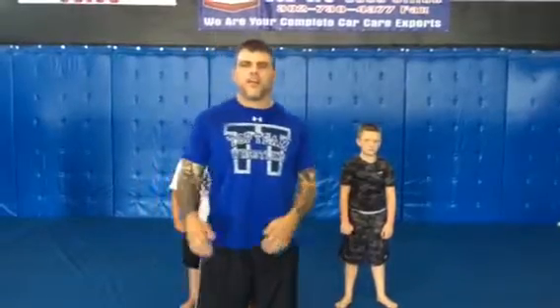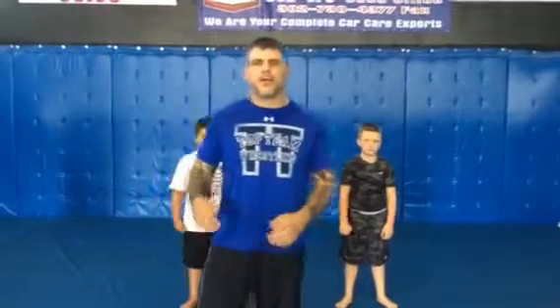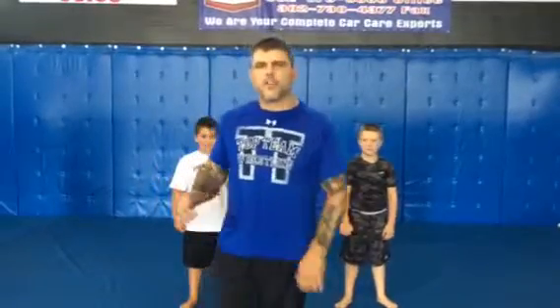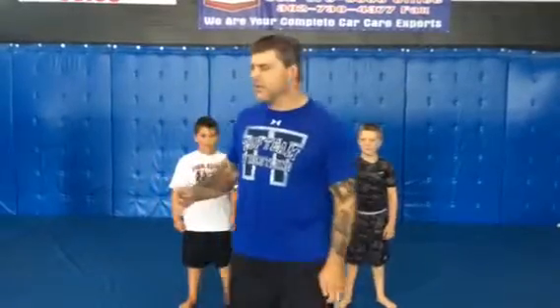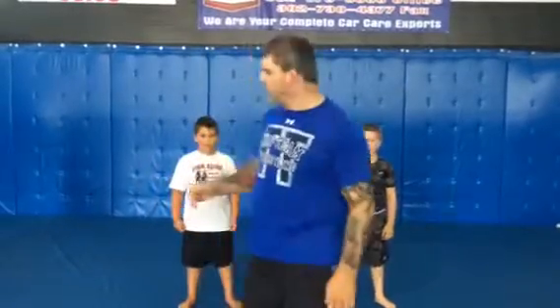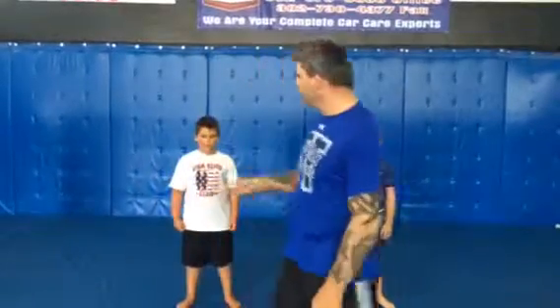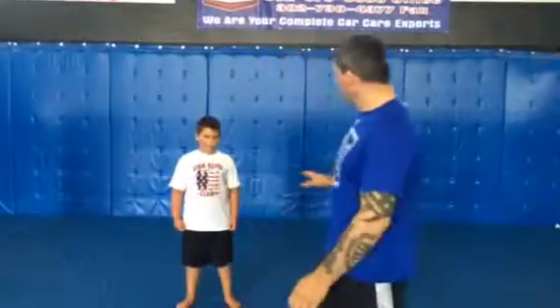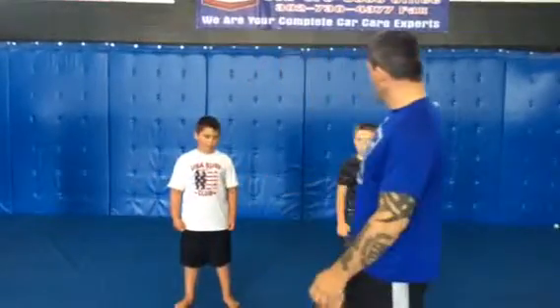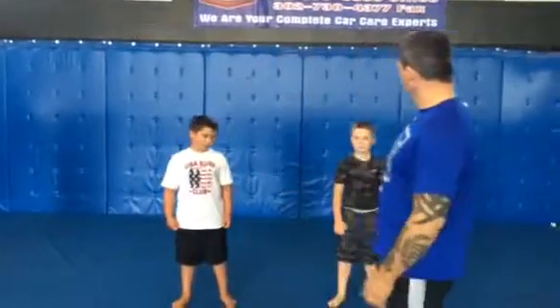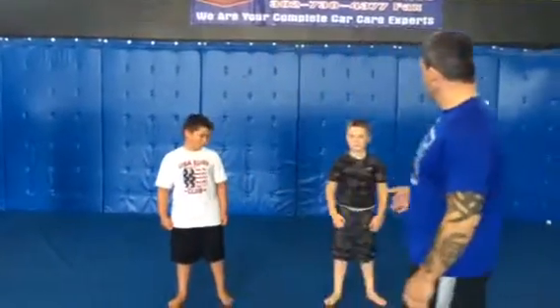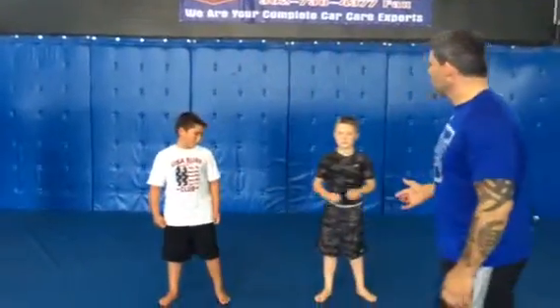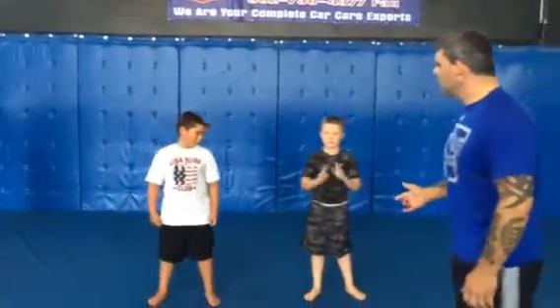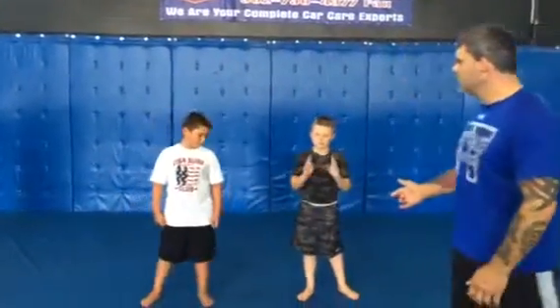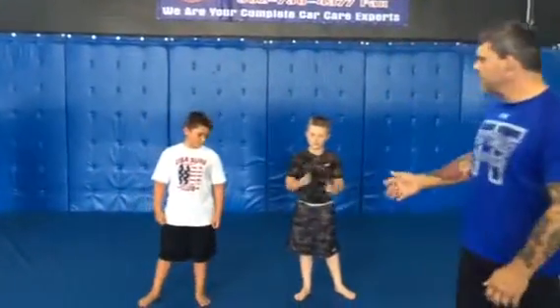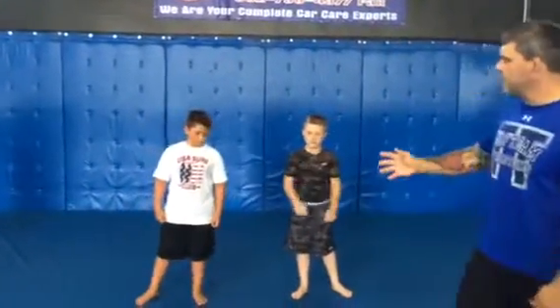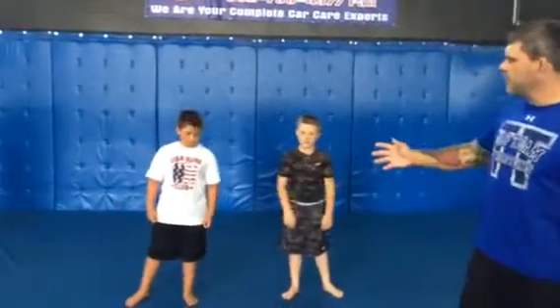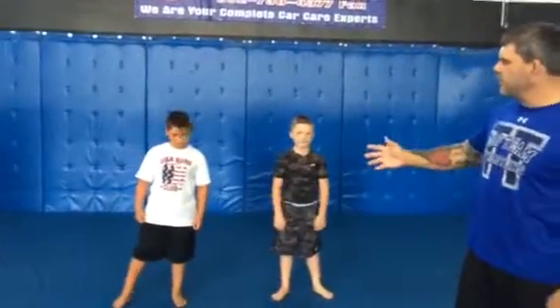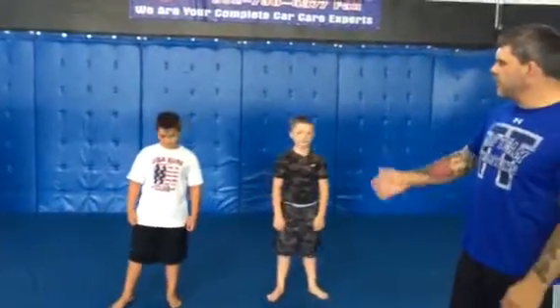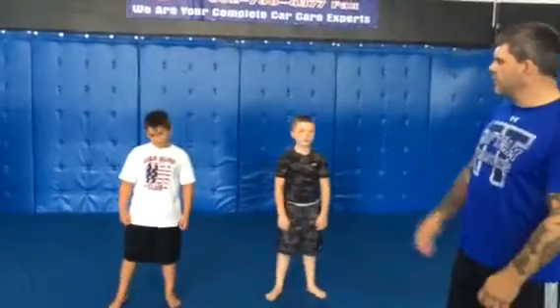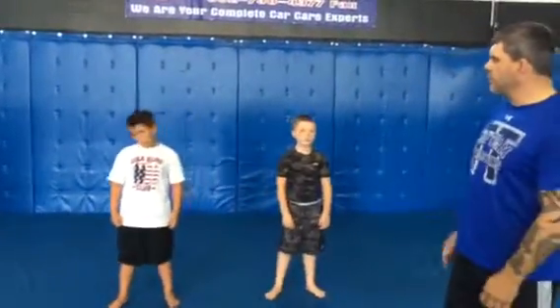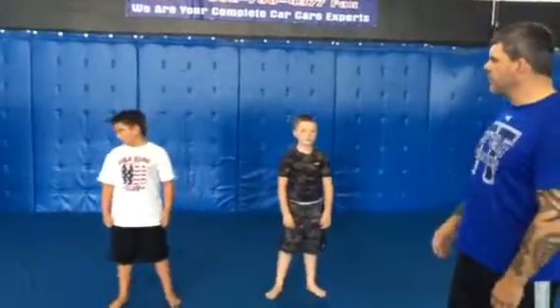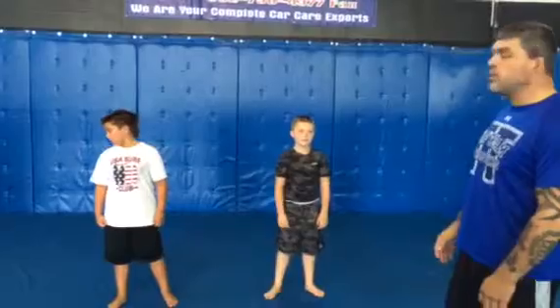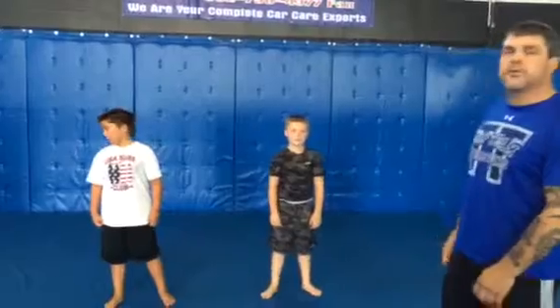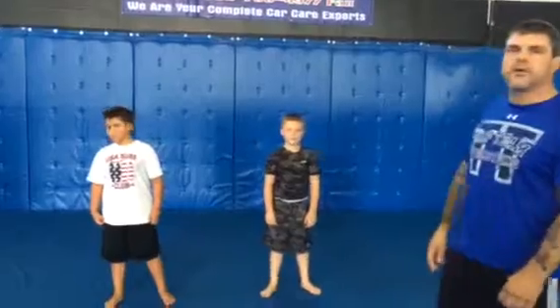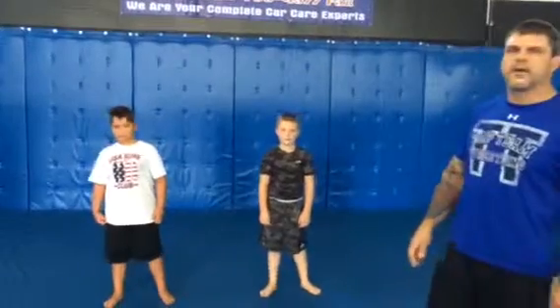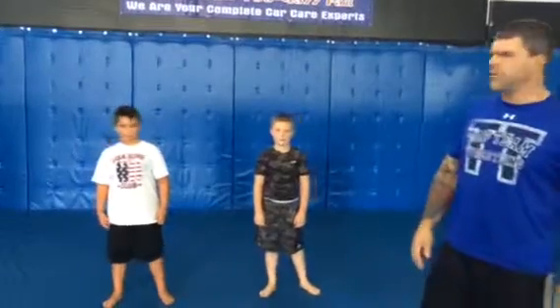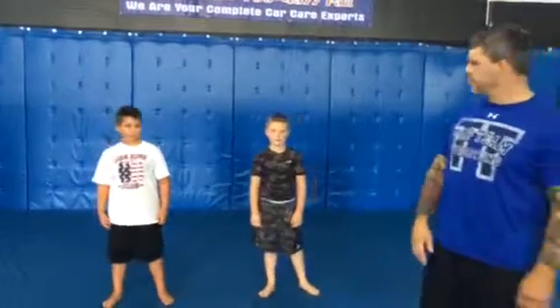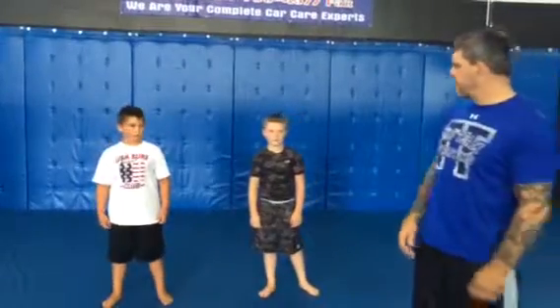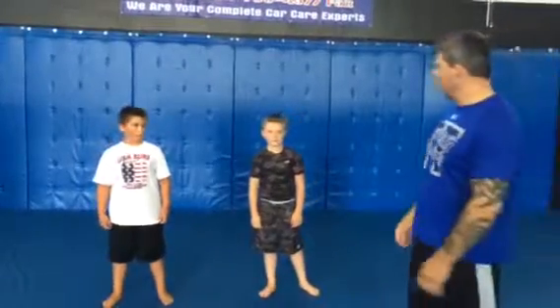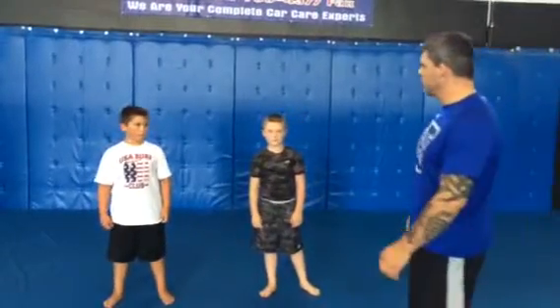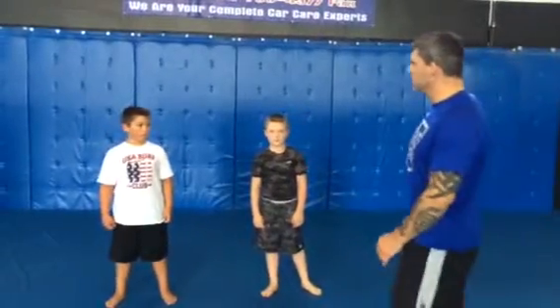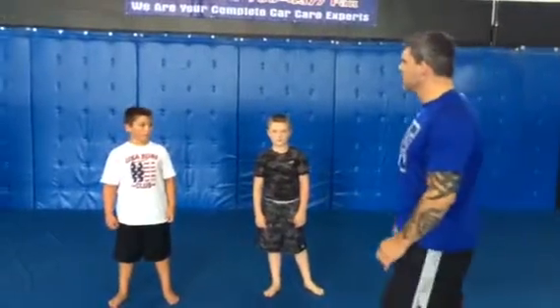We have a couple kids here — Brock and Bryce — they've been doing Jiu-Jitsu for a few years now, probably three years.